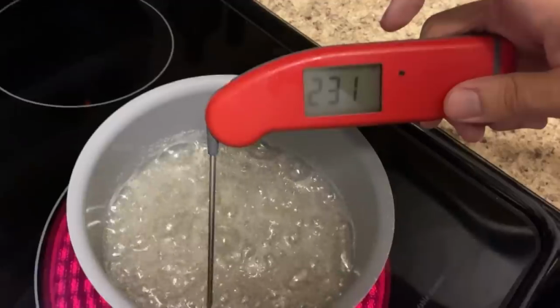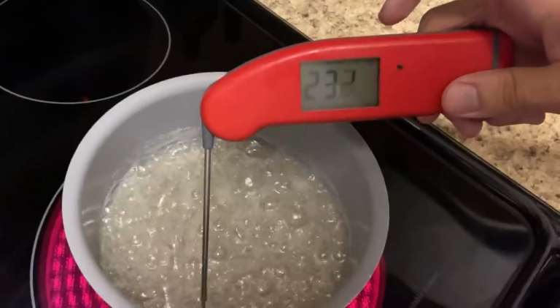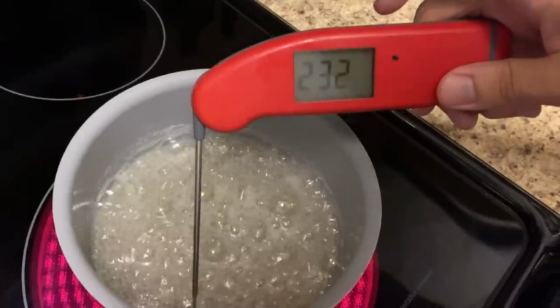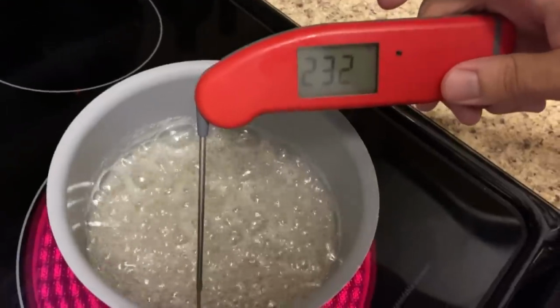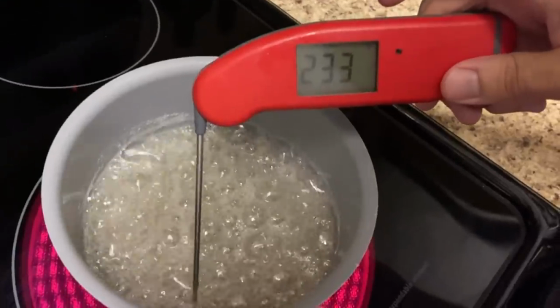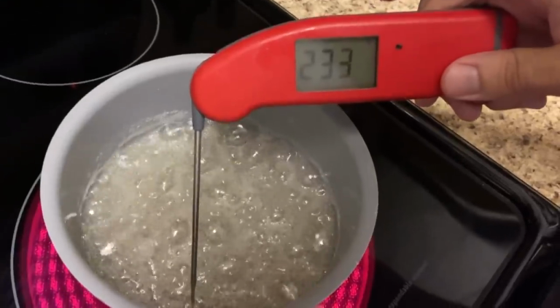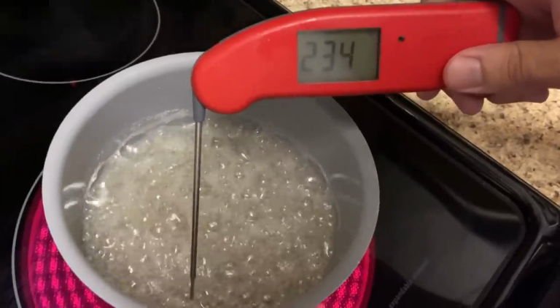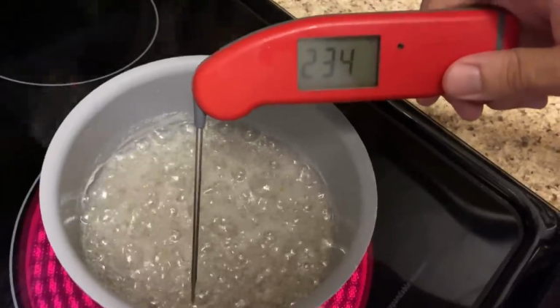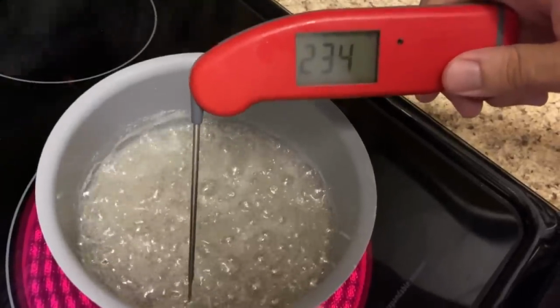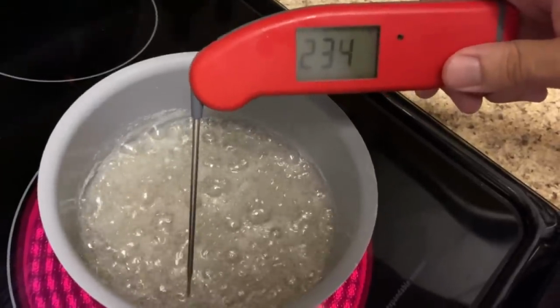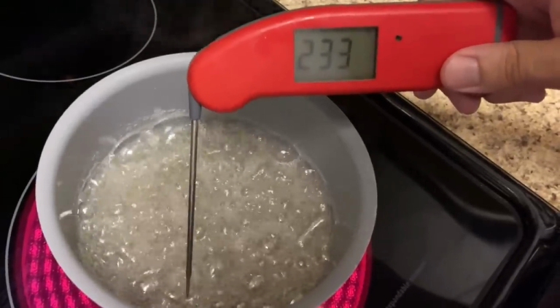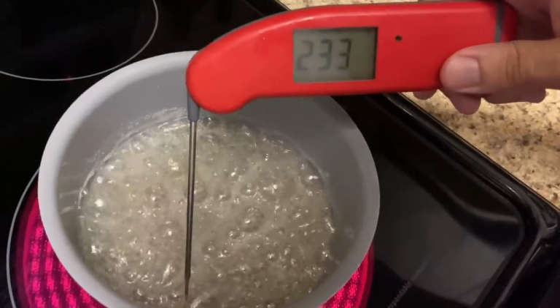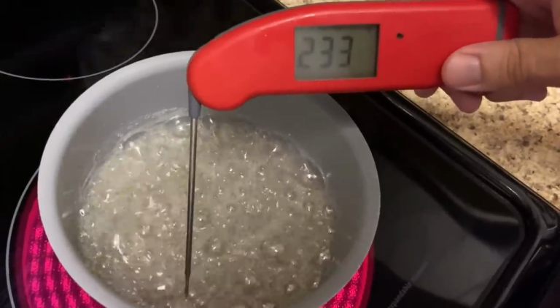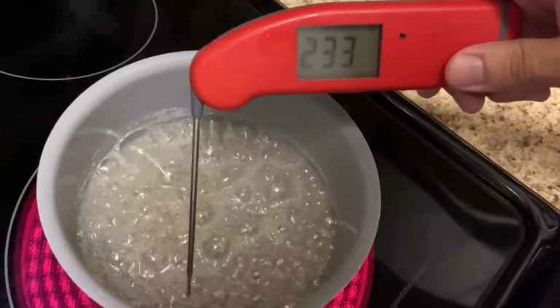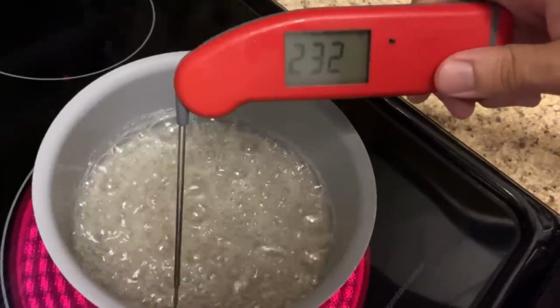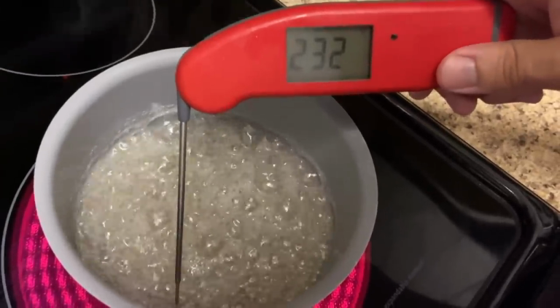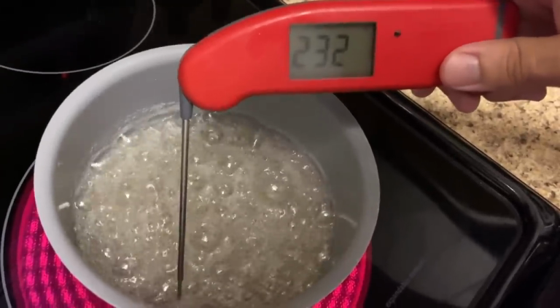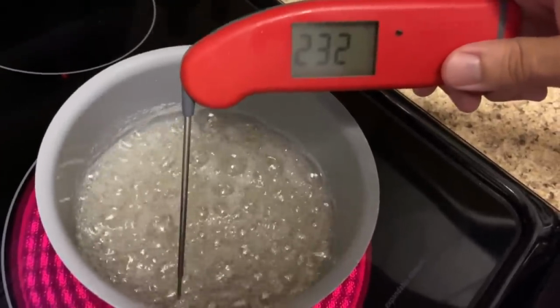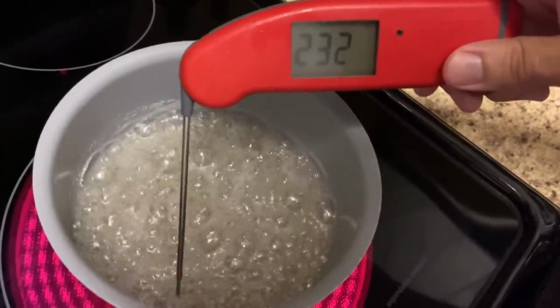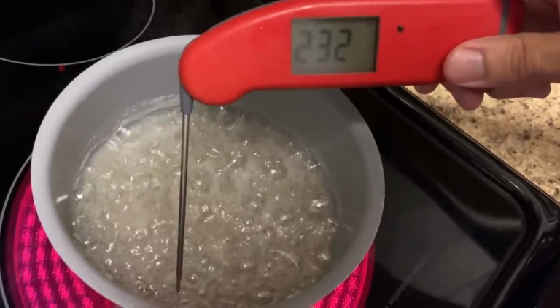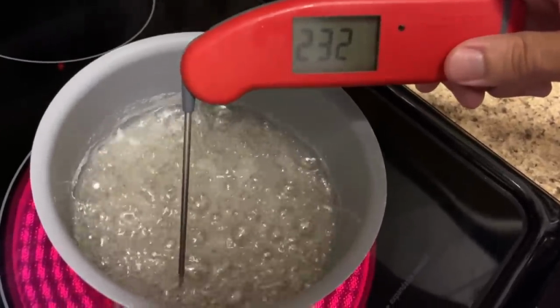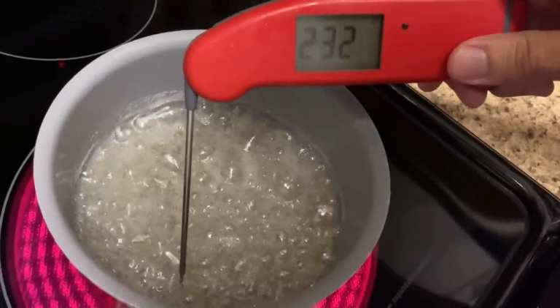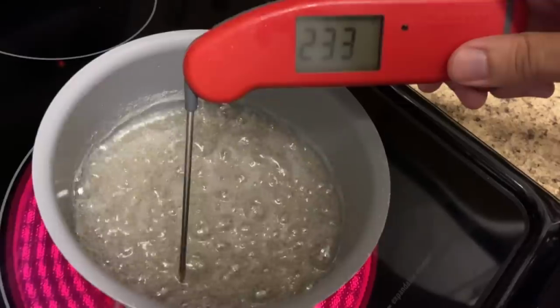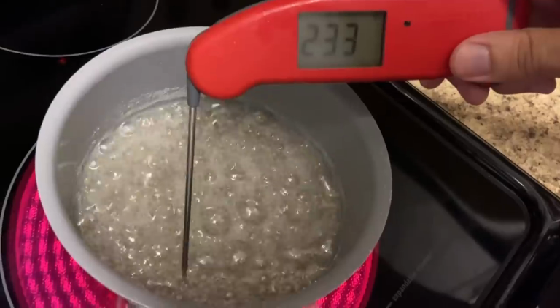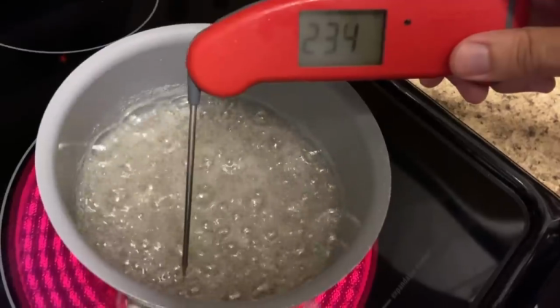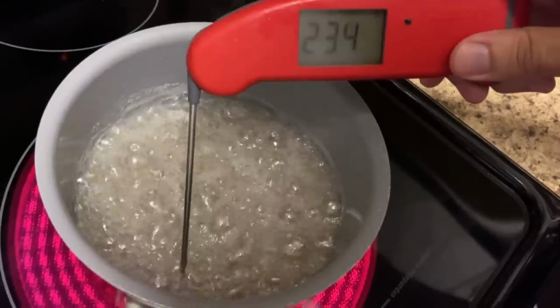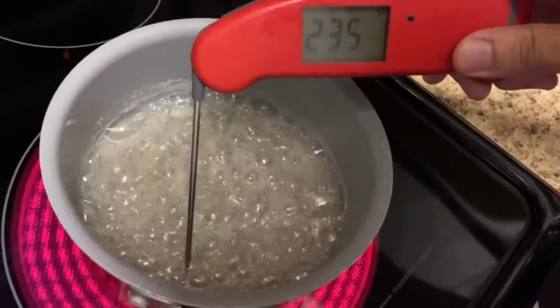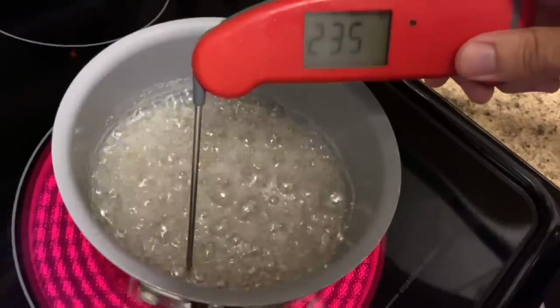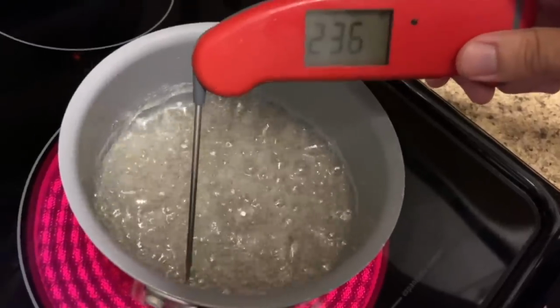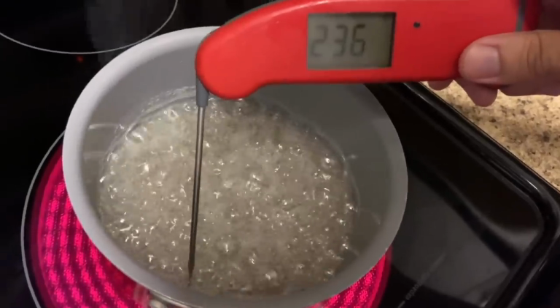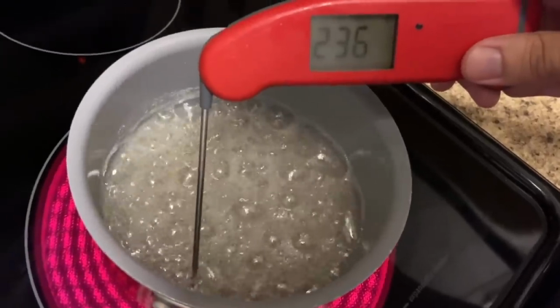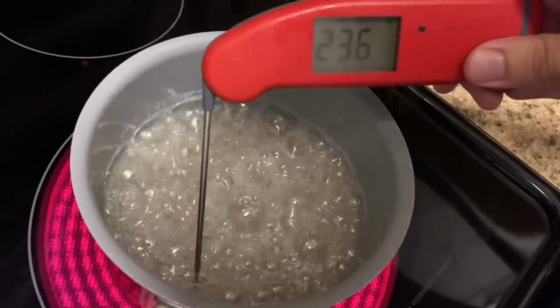My simple syrup has to get to 244 degrees Fahrenheit before I can start pouring it into my egg whites. It's almost there.